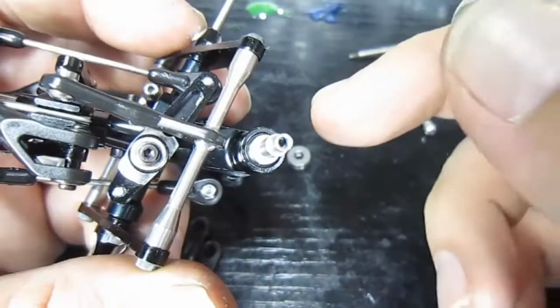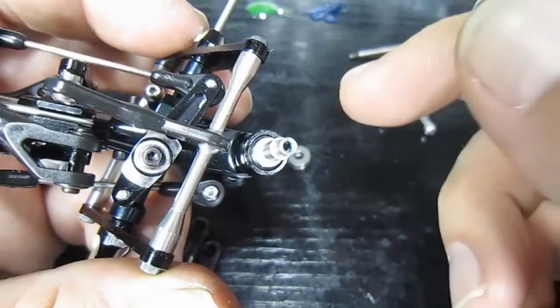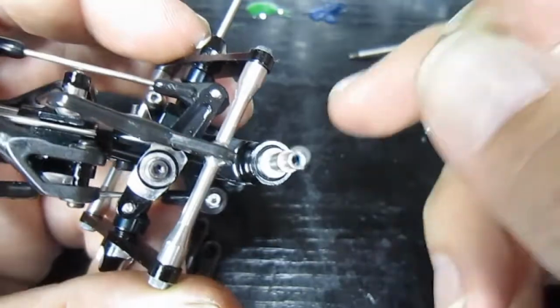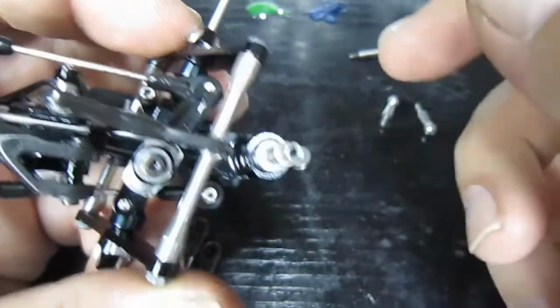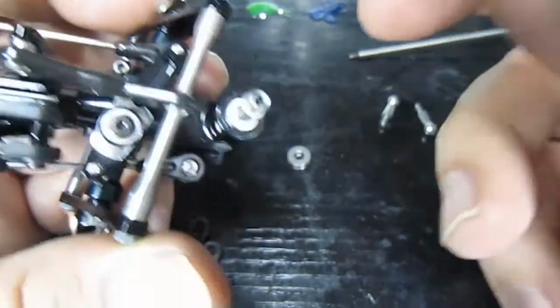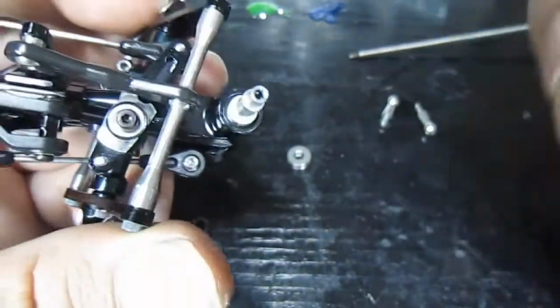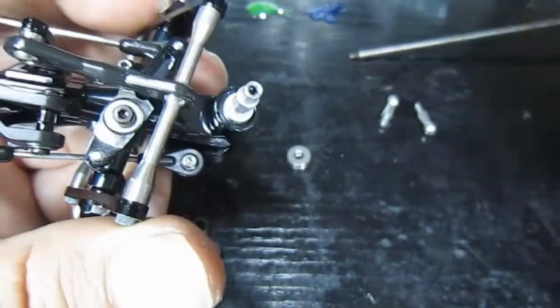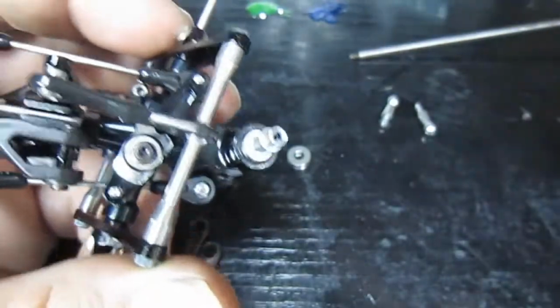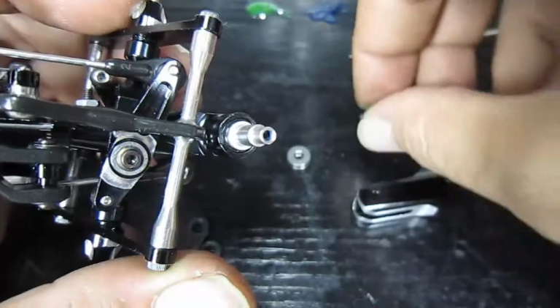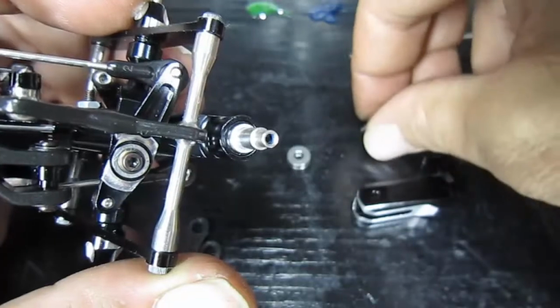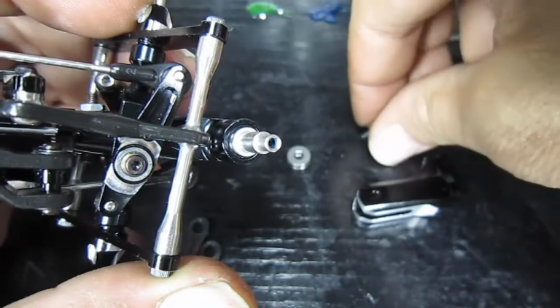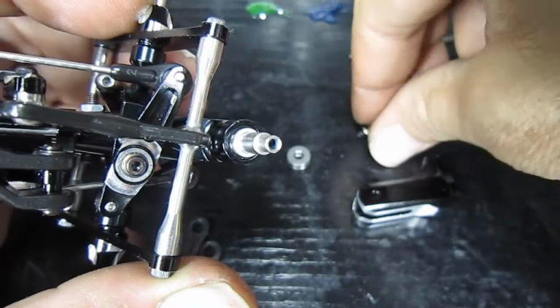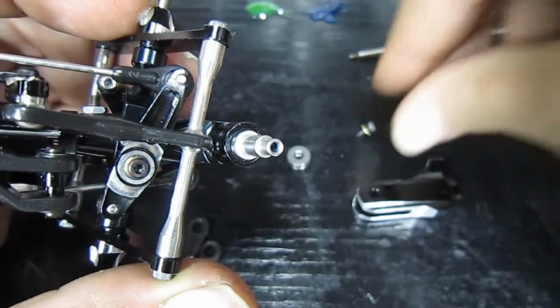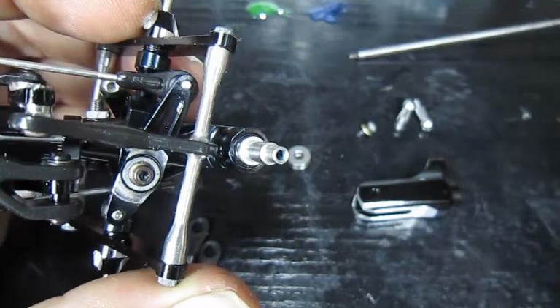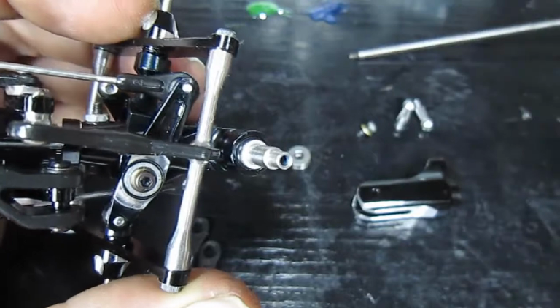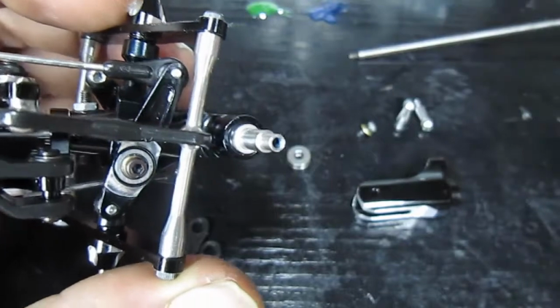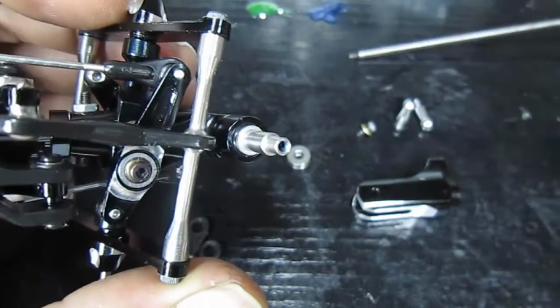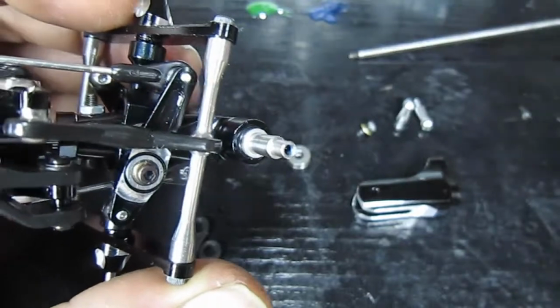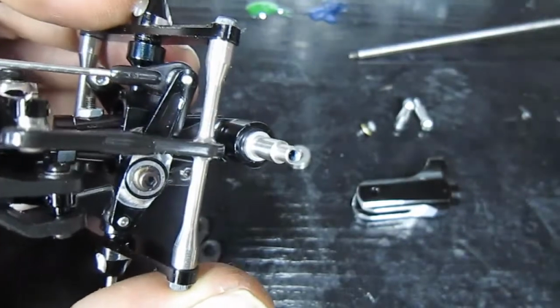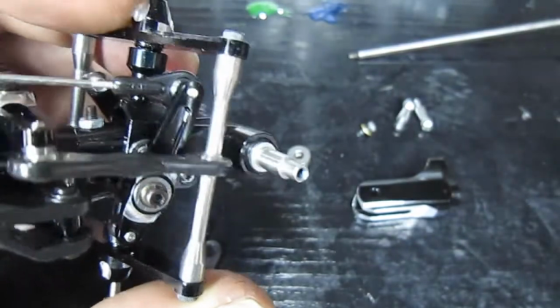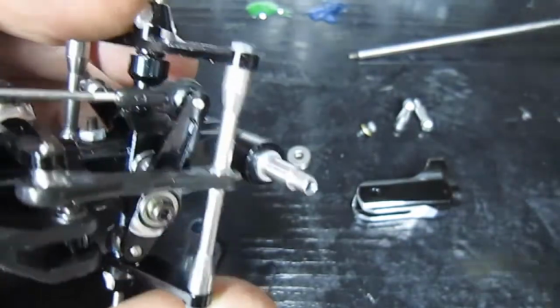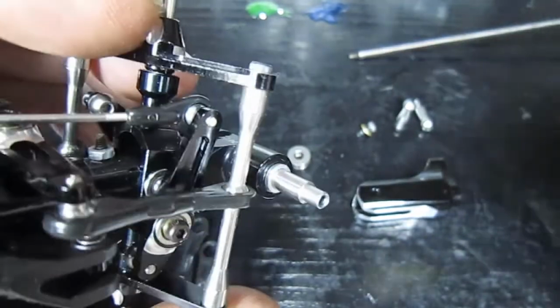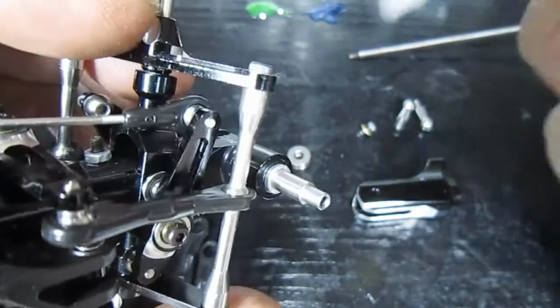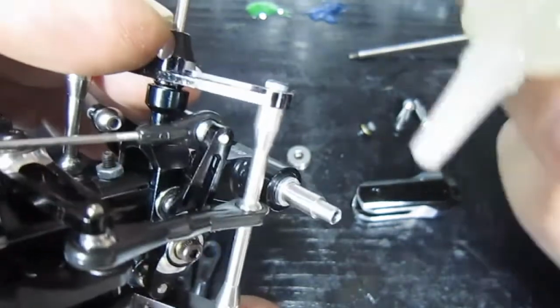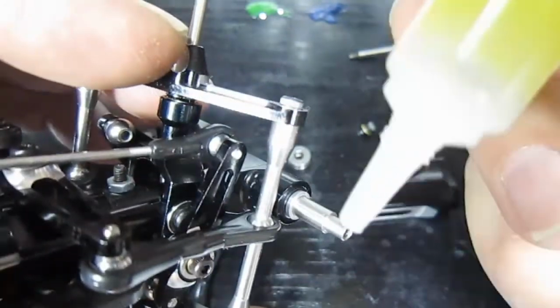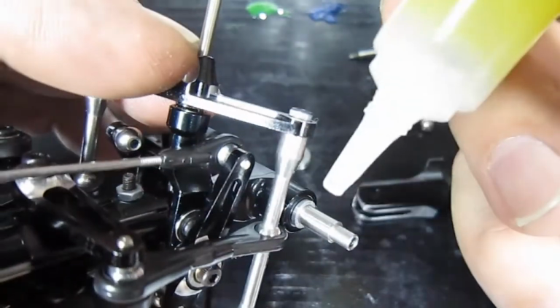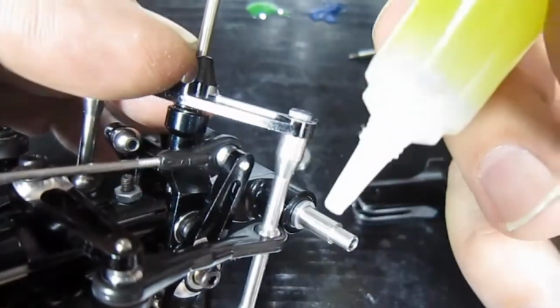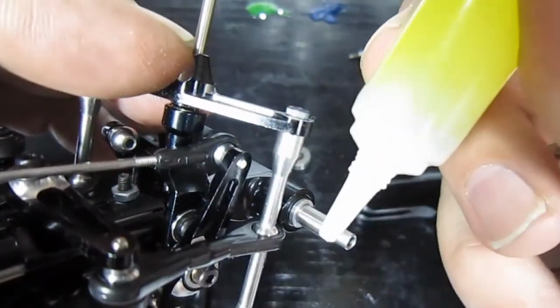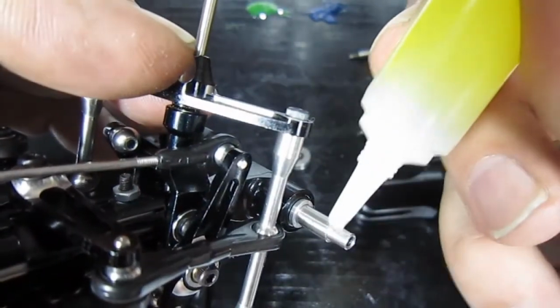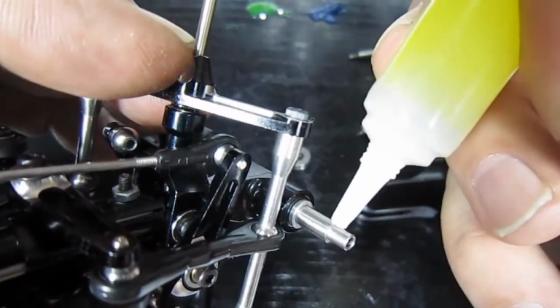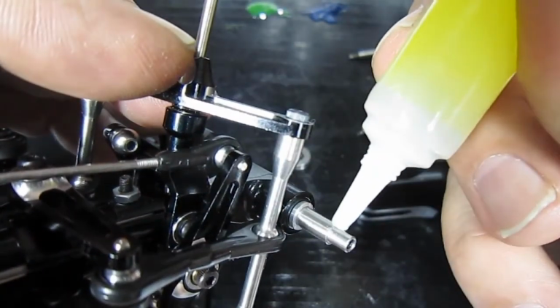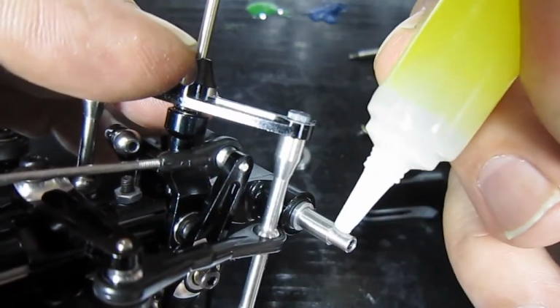I just added some Loctite — put some Loctite on the bolt. Just going to apply a little bit more grease on here again.